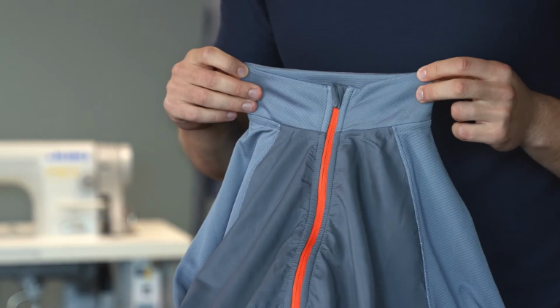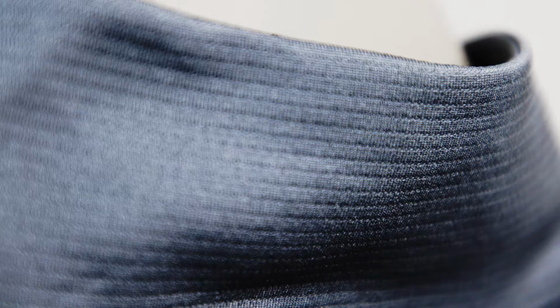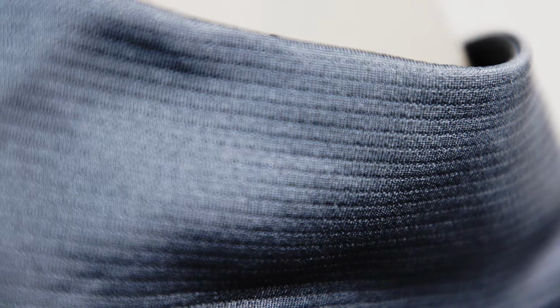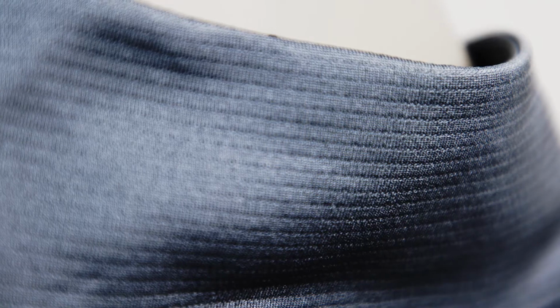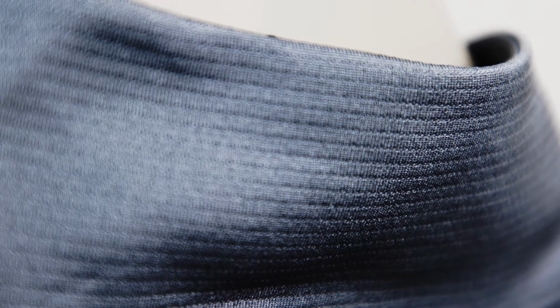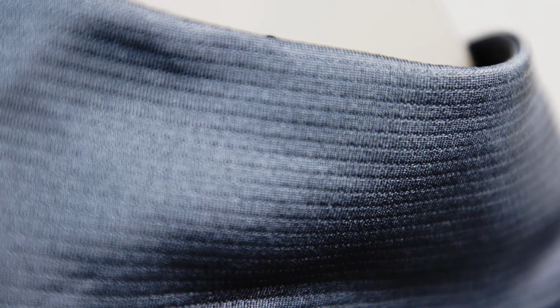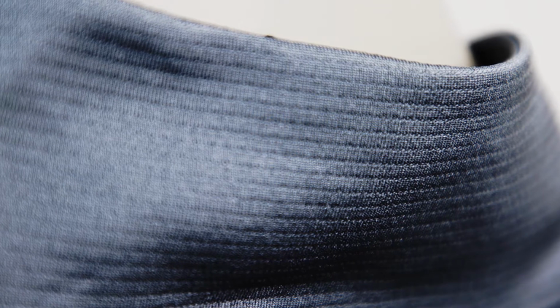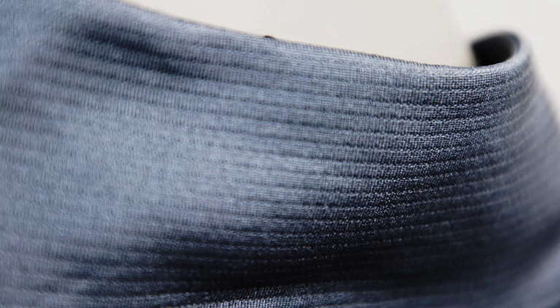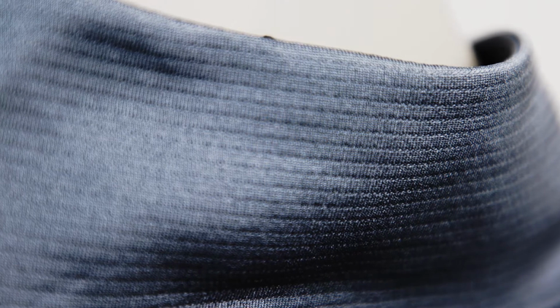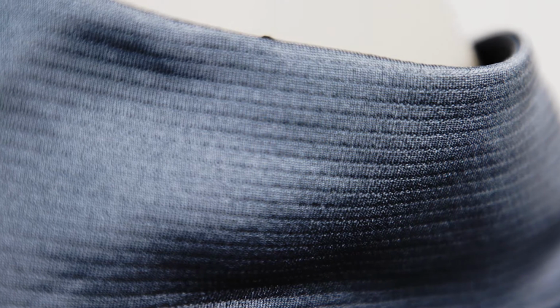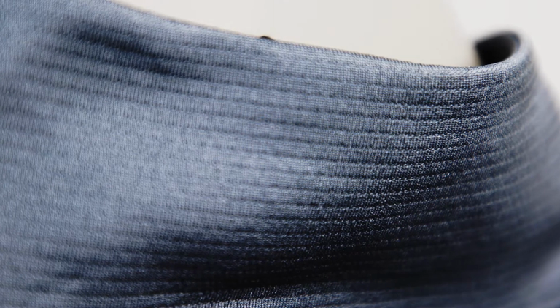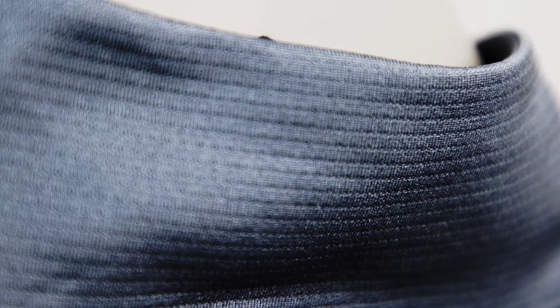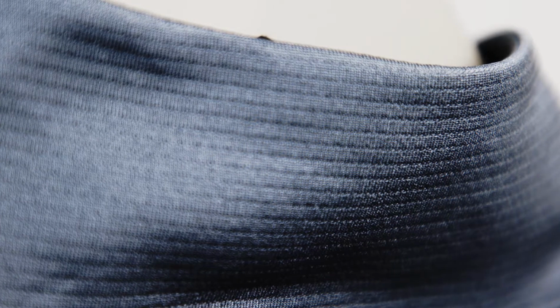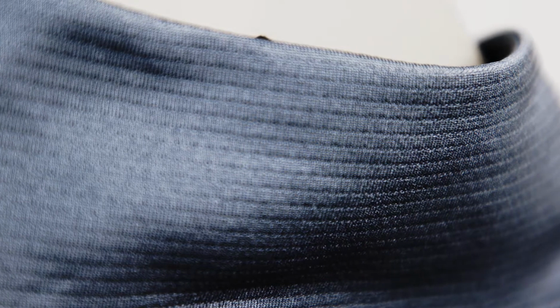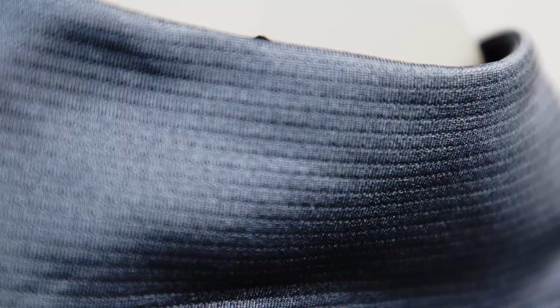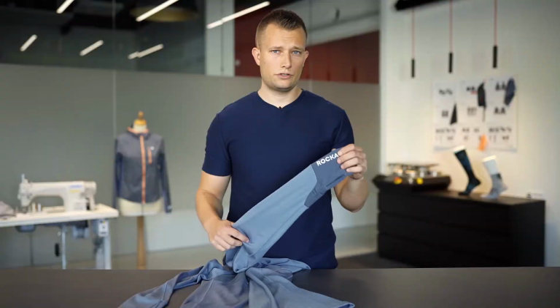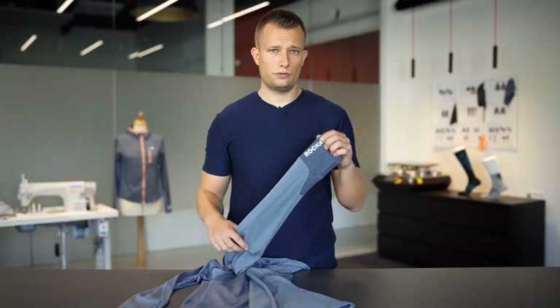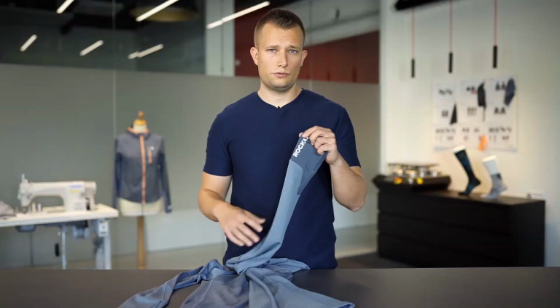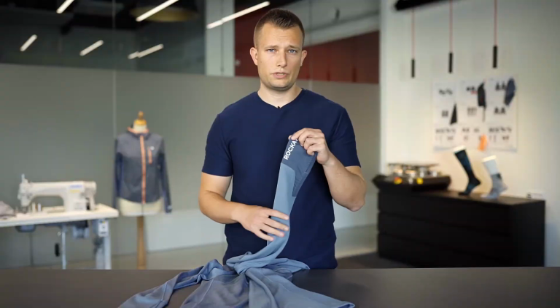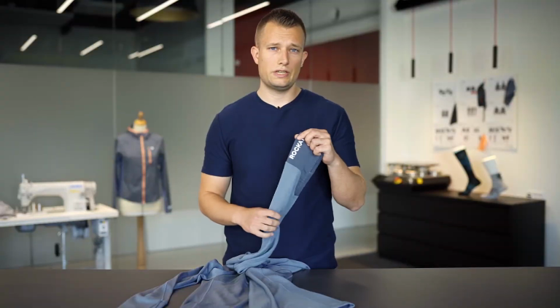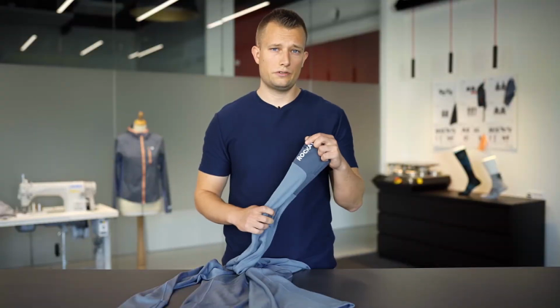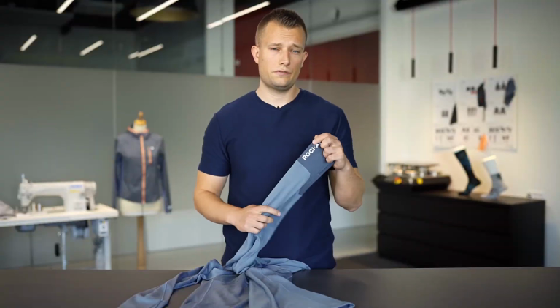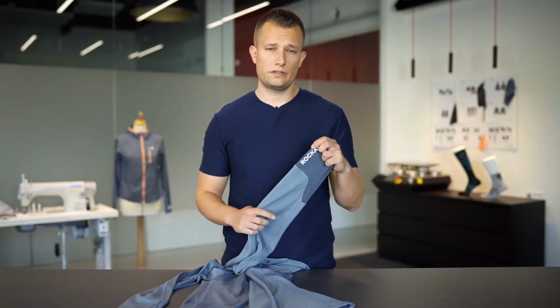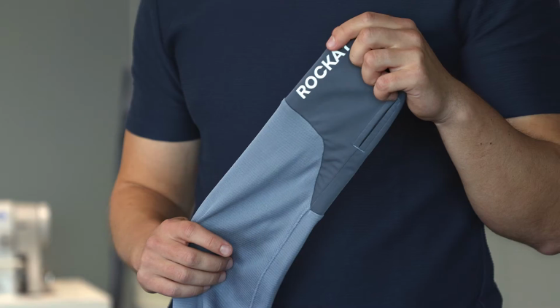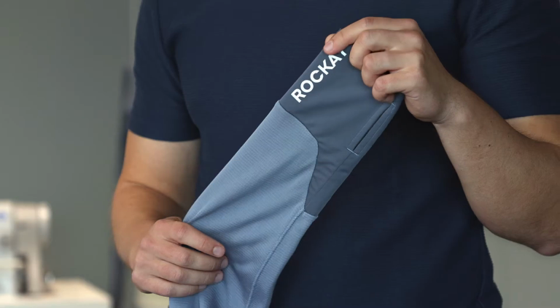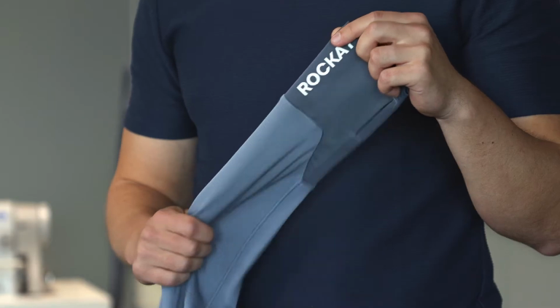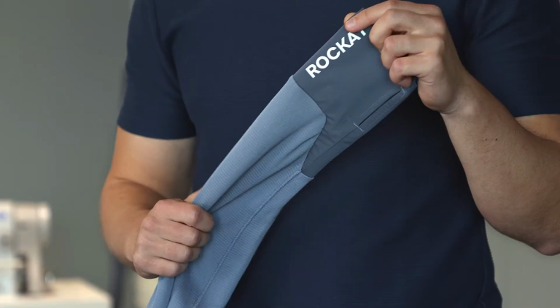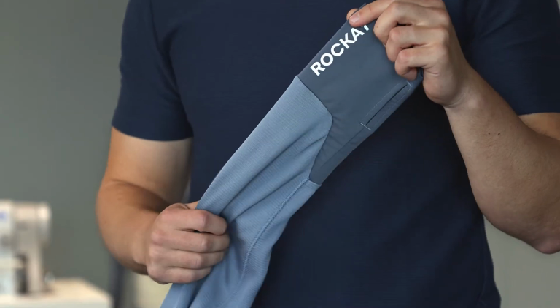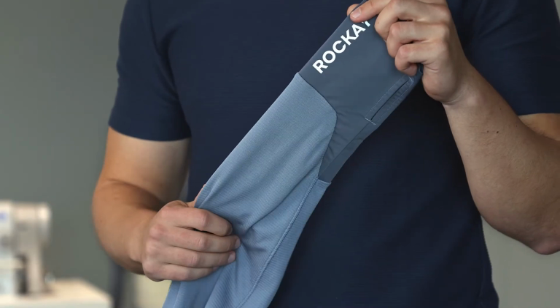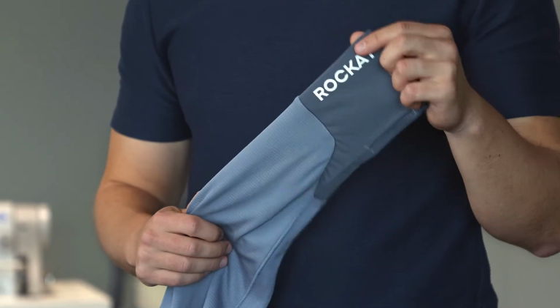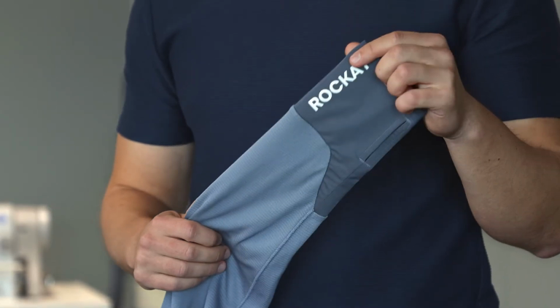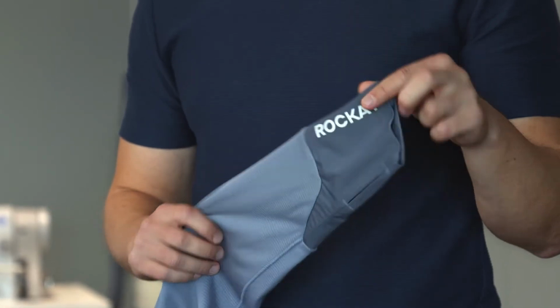The long sleeve has thumb holes out here to protect your fingers when it's getting cold outside.